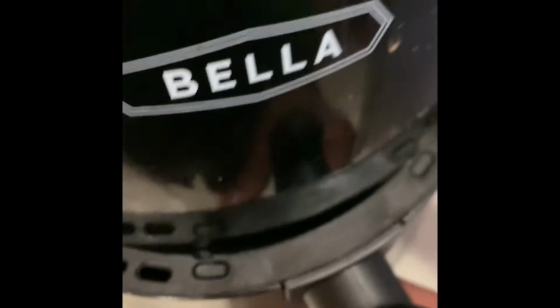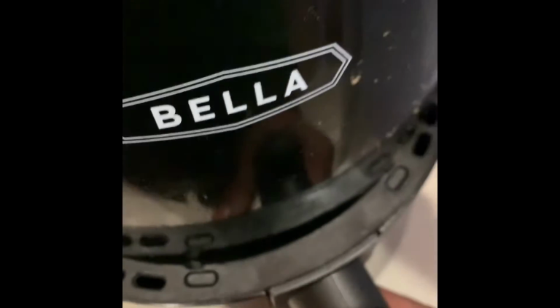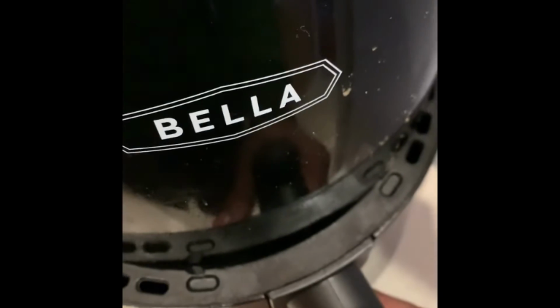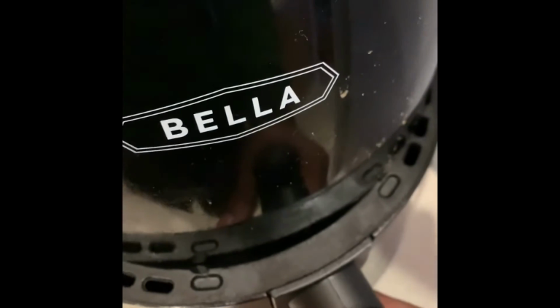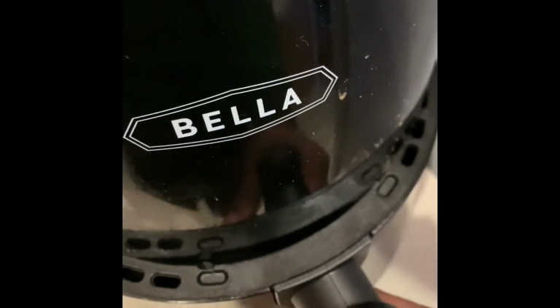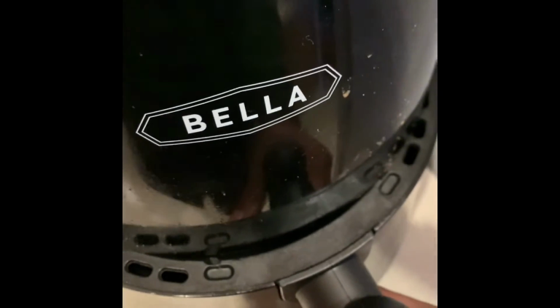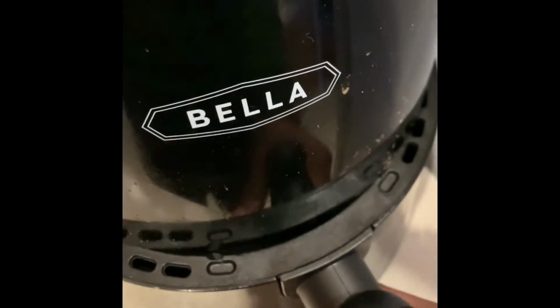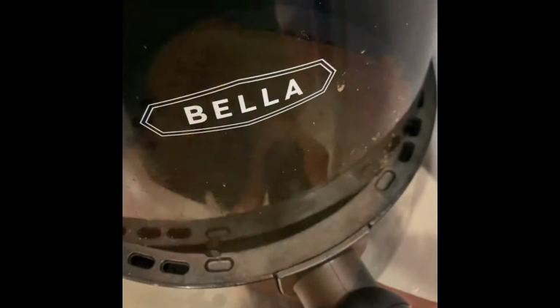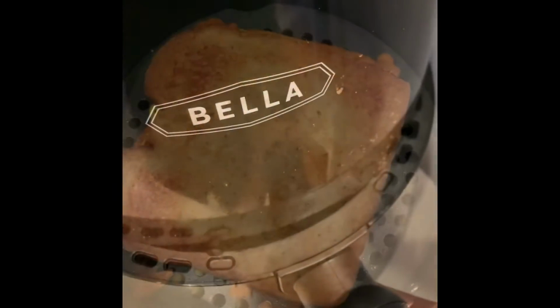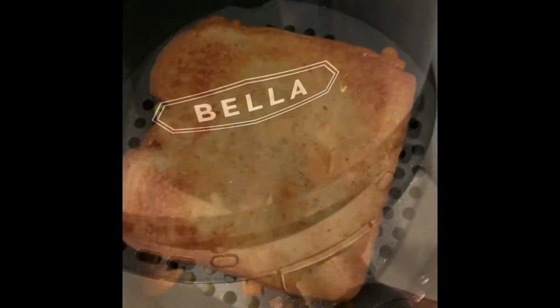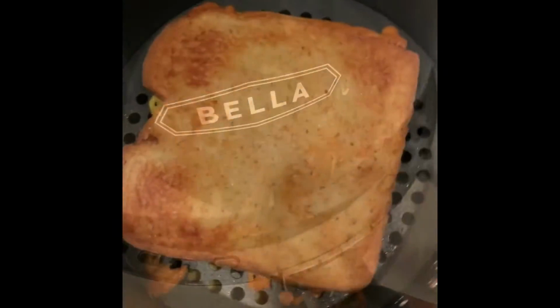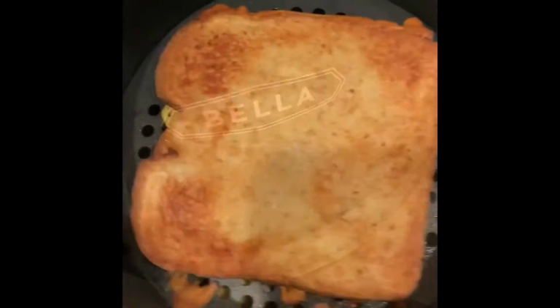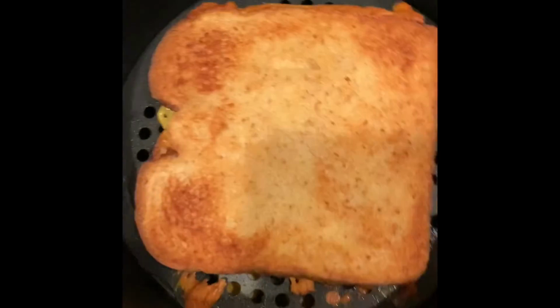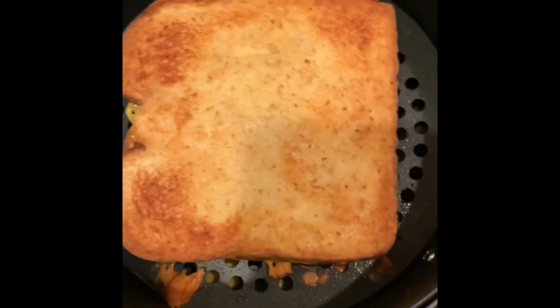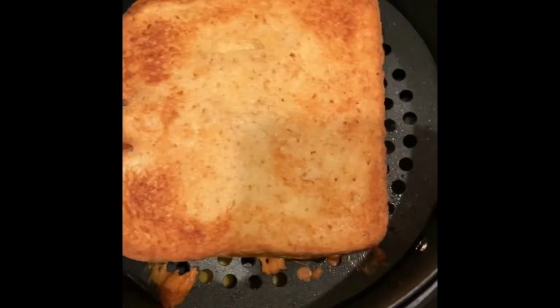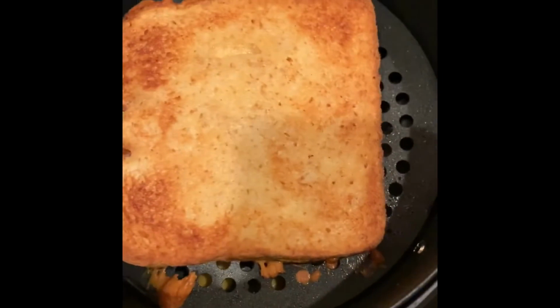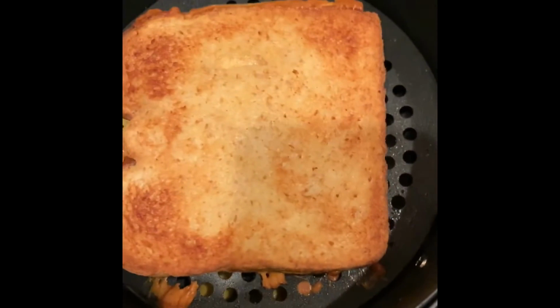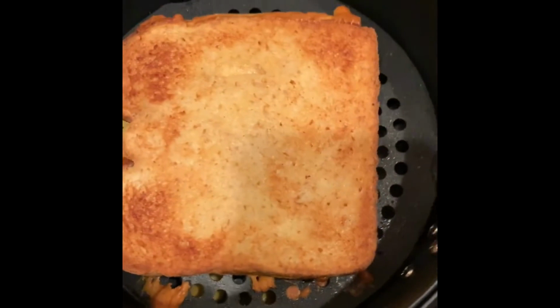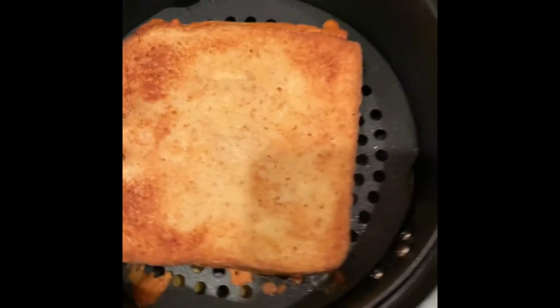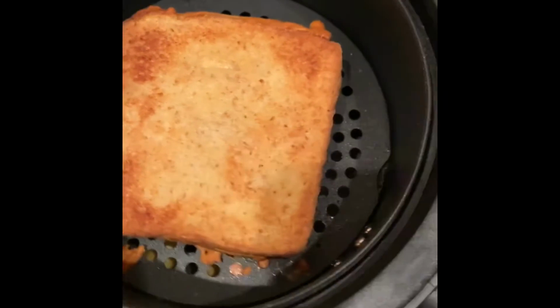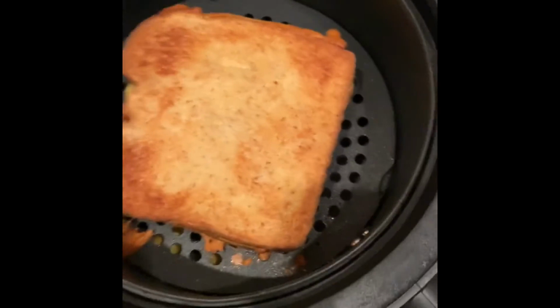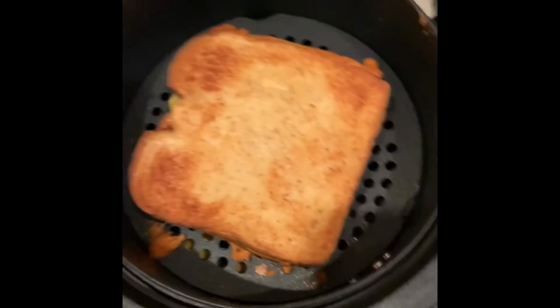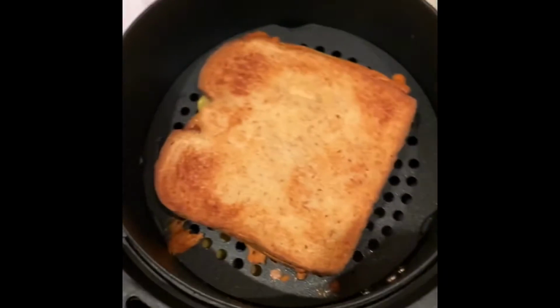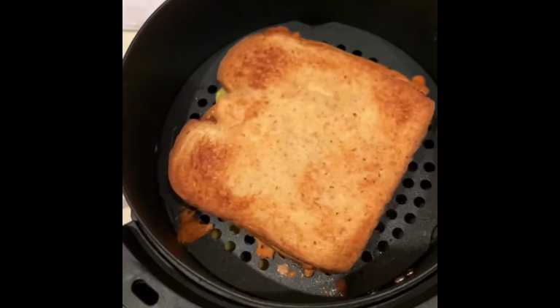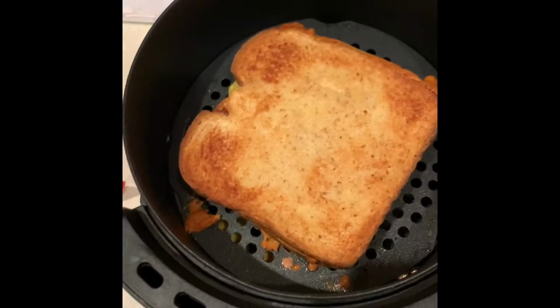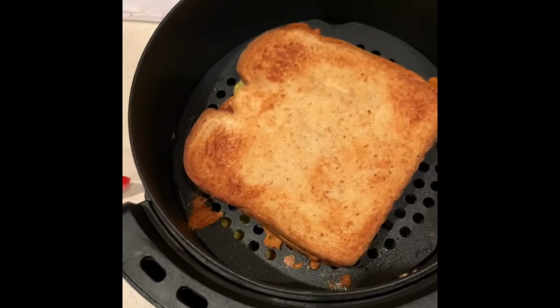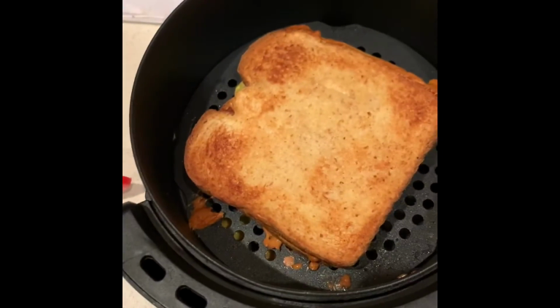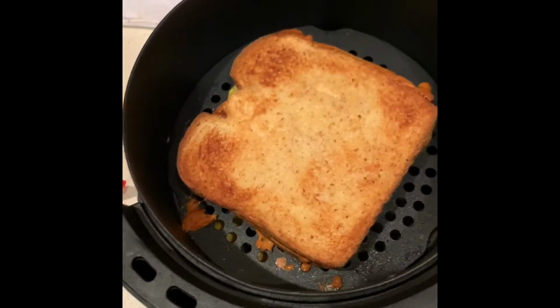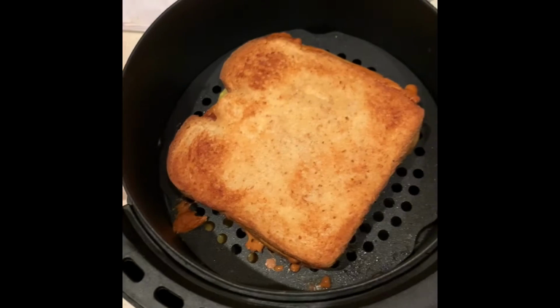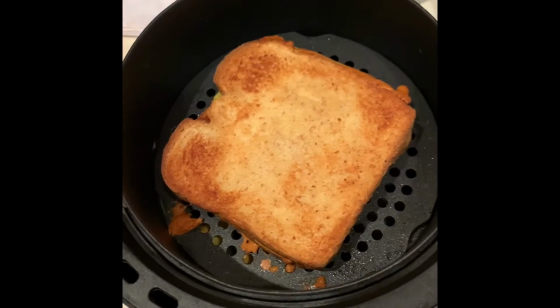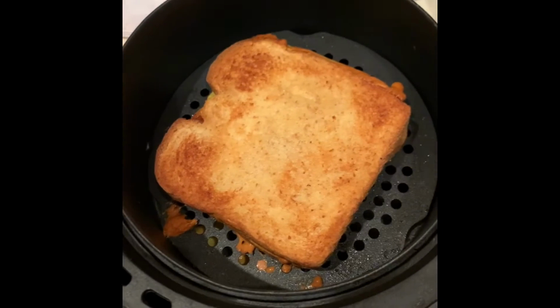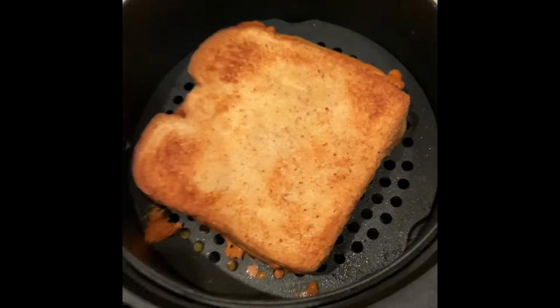Looks like... all right, look at that — golden brown. Okay, I see it.